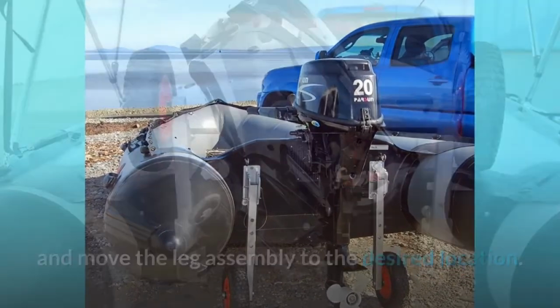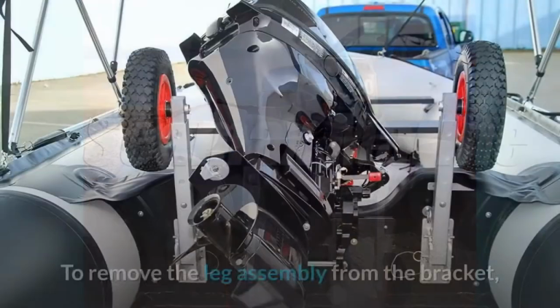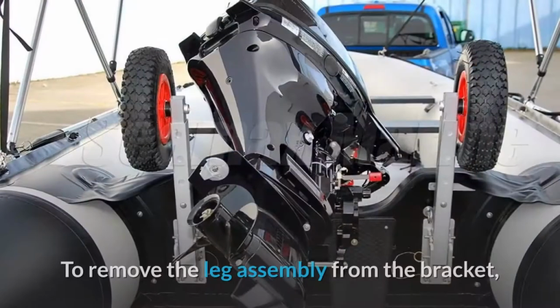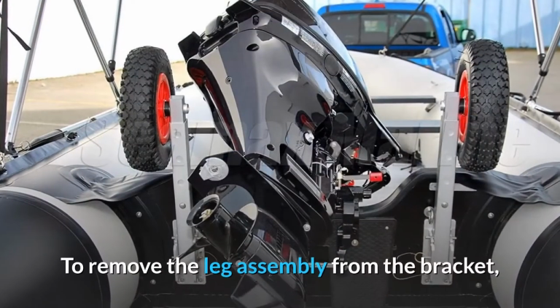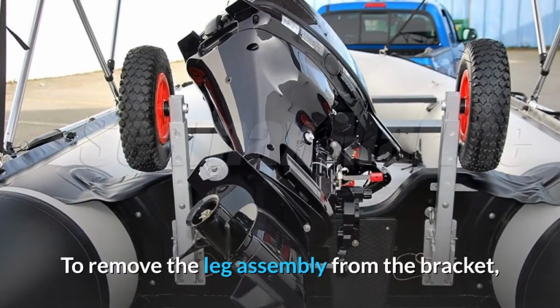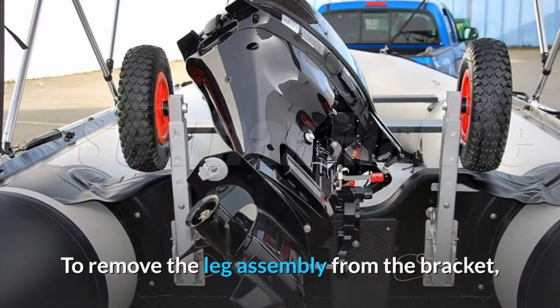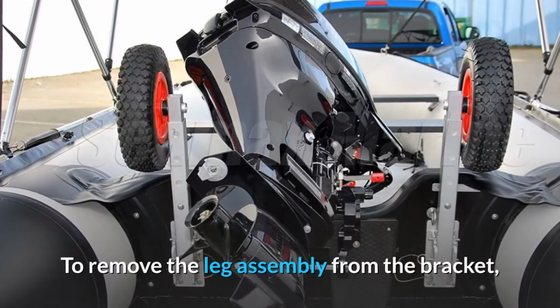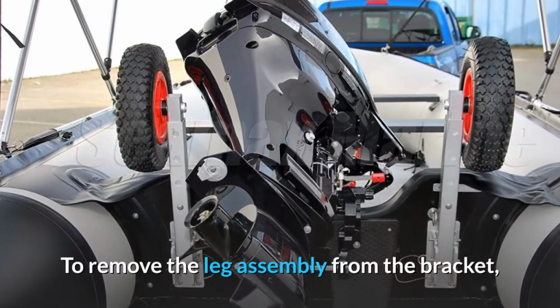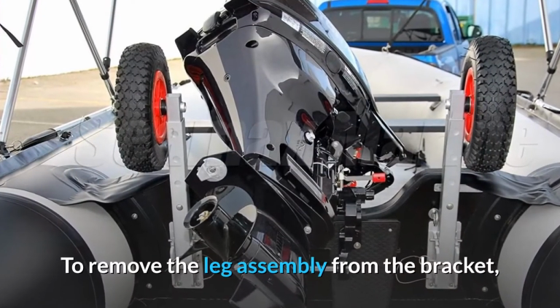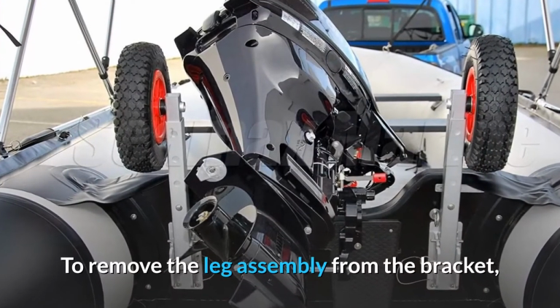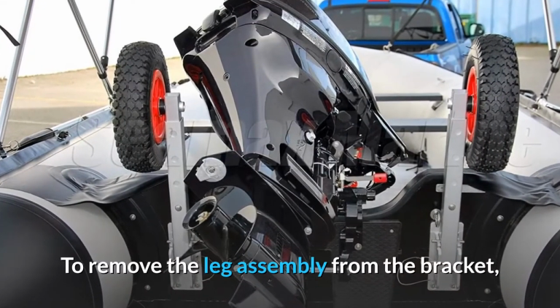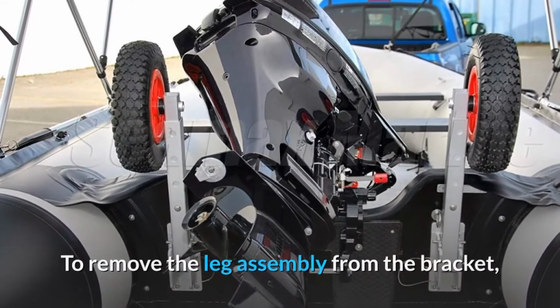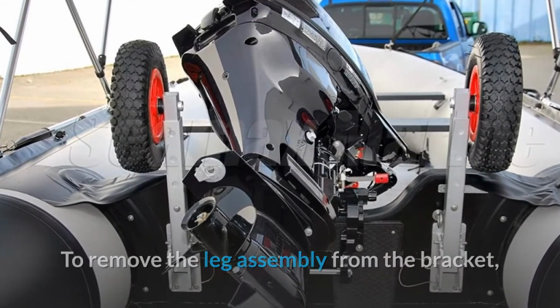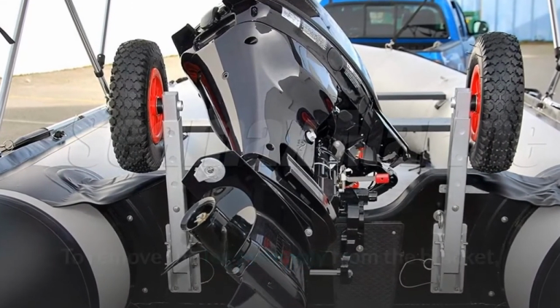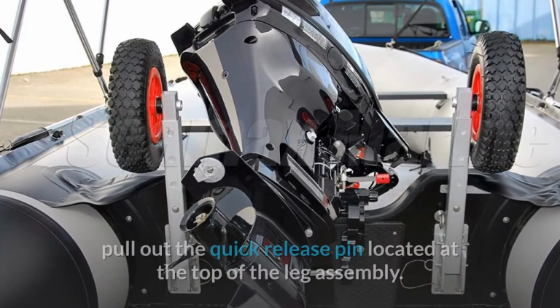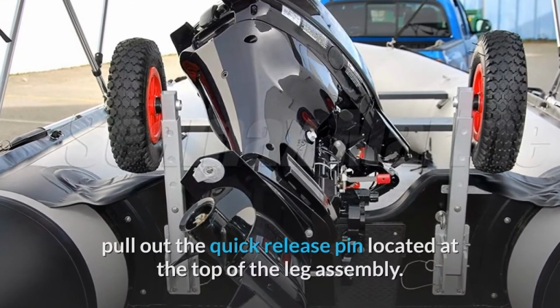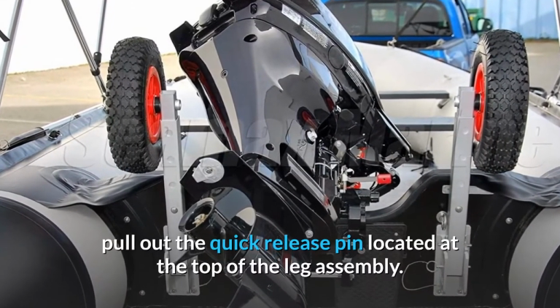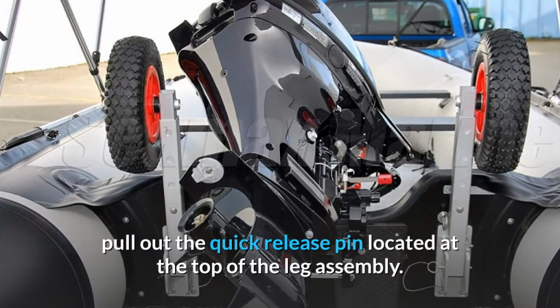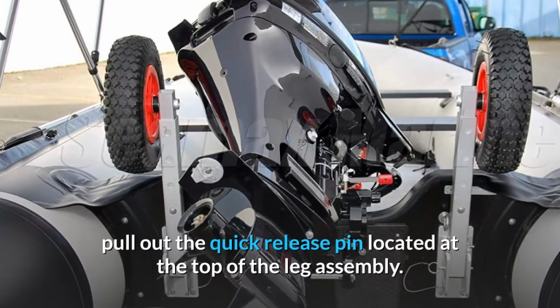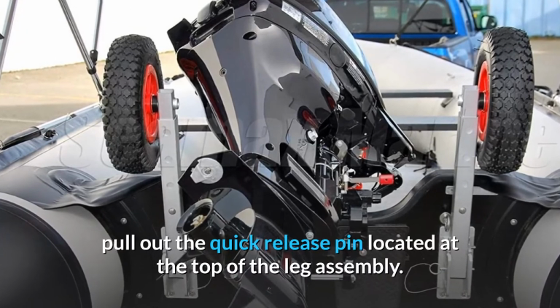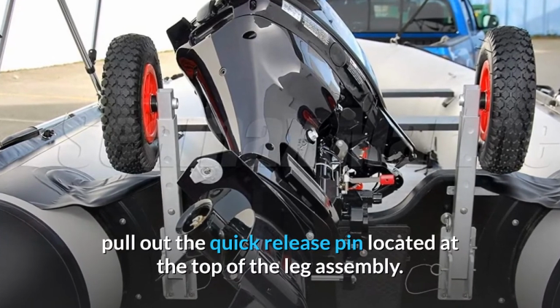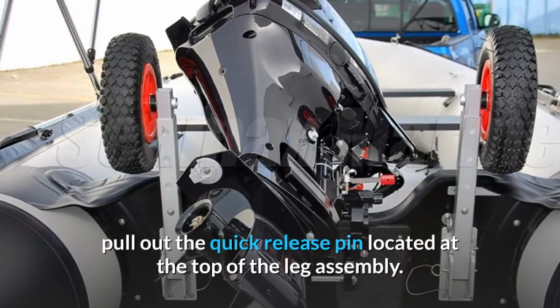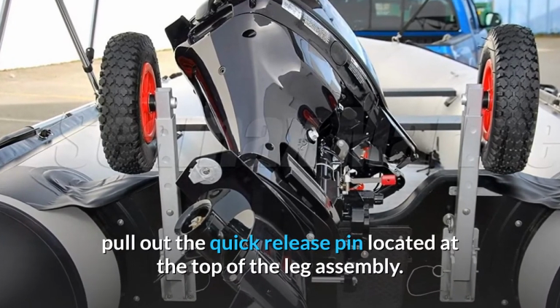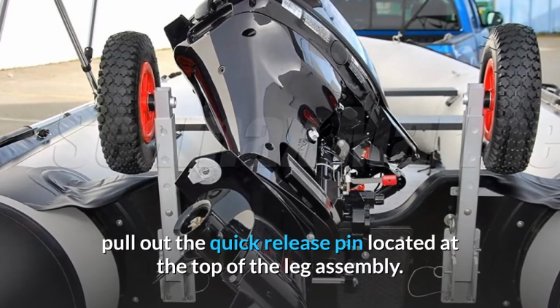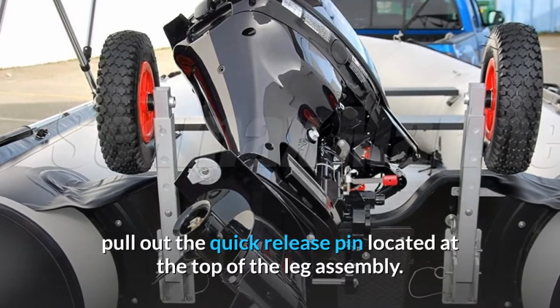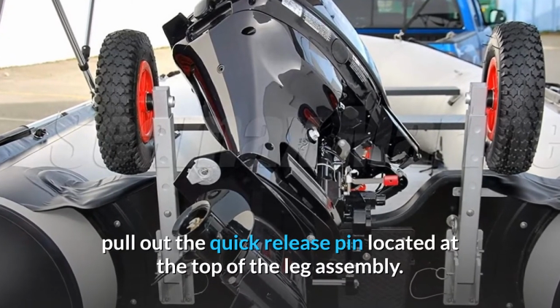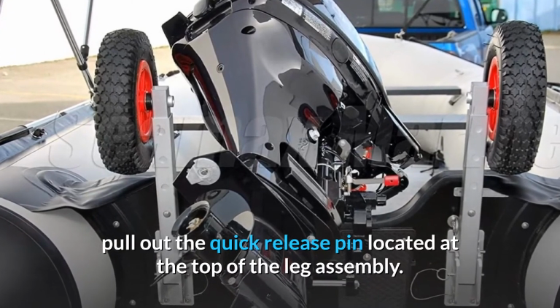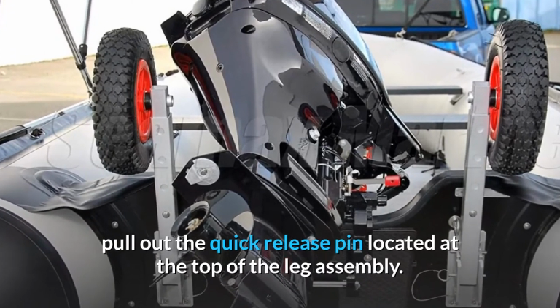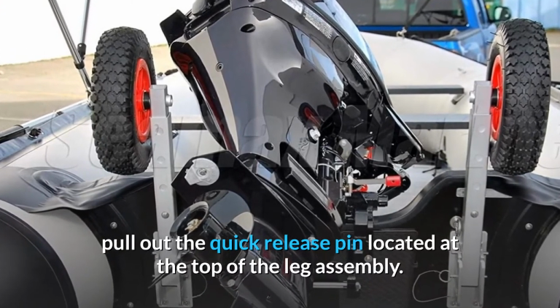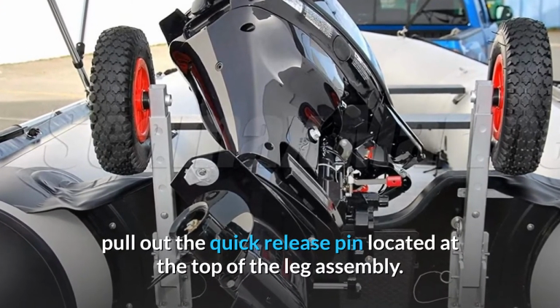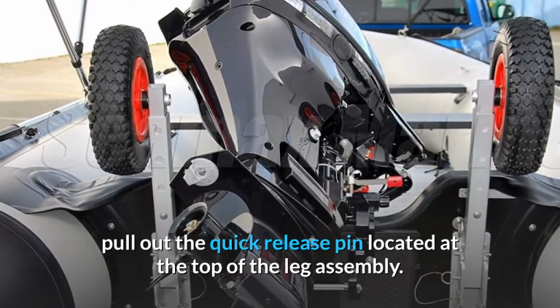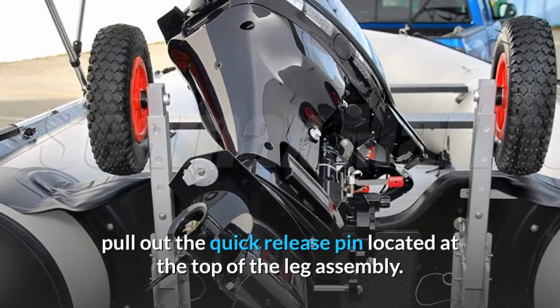To remove the leg assembly from the bracket, pull out the quick-release pin located at the top of the leg assembly.